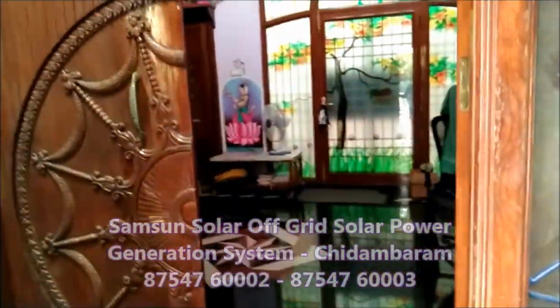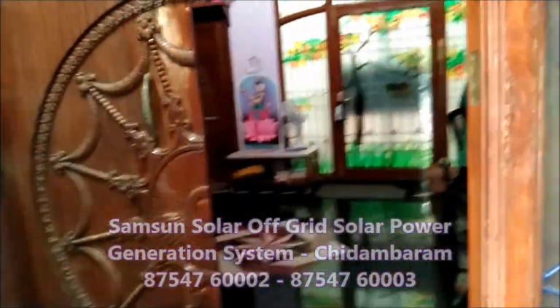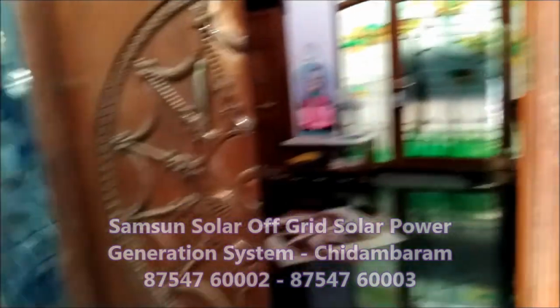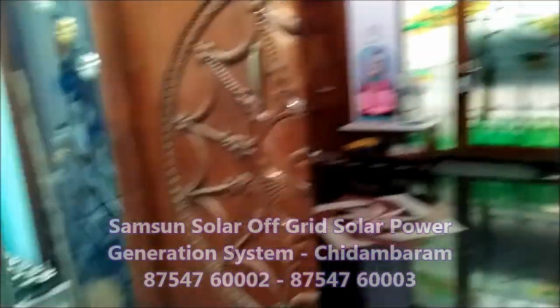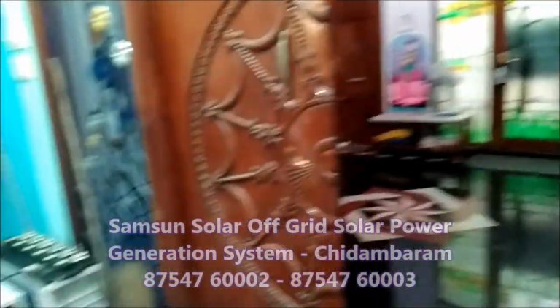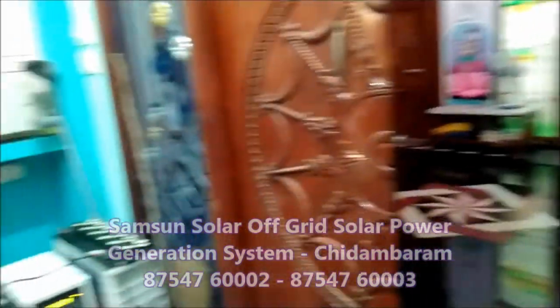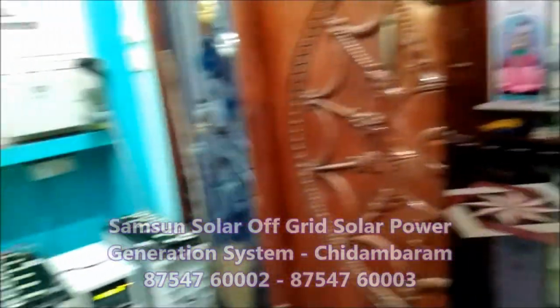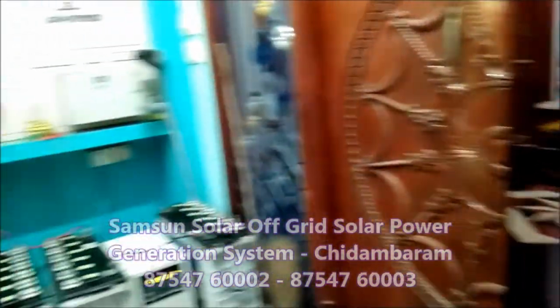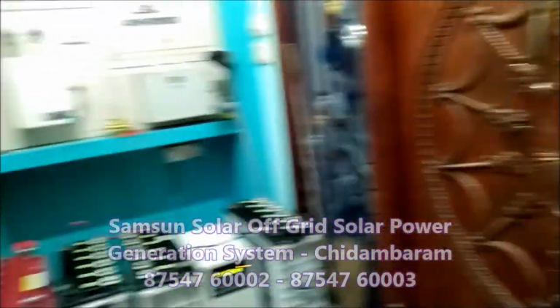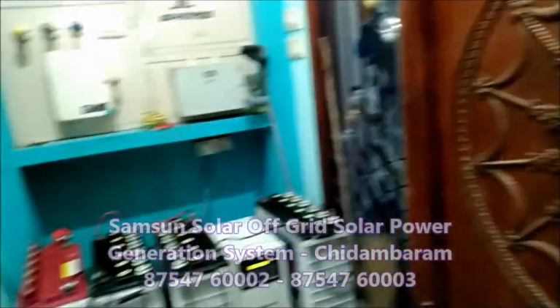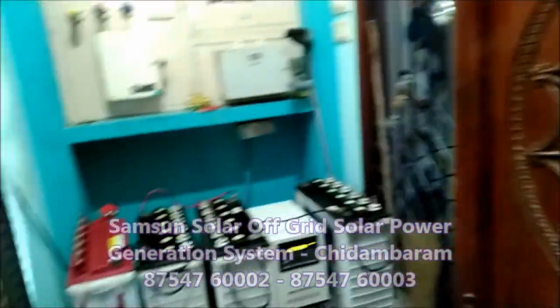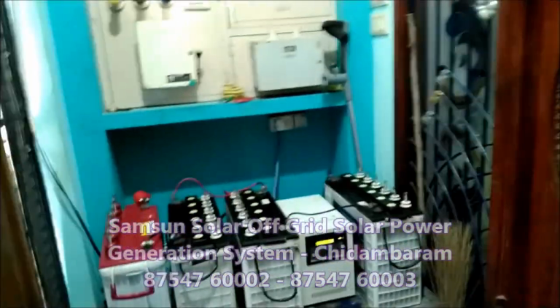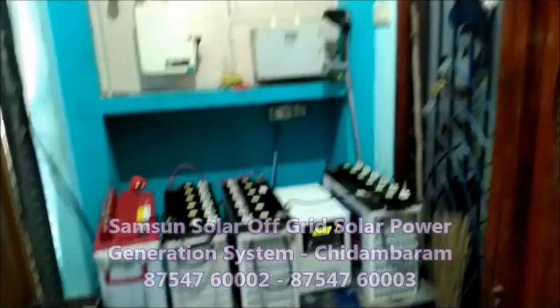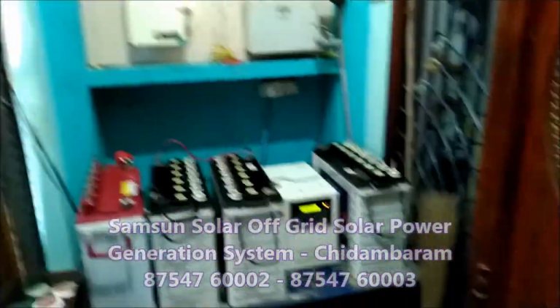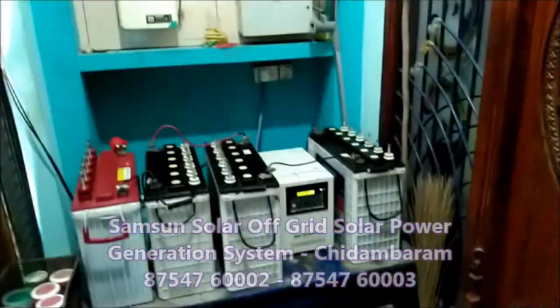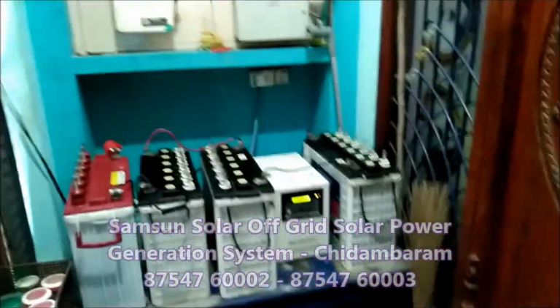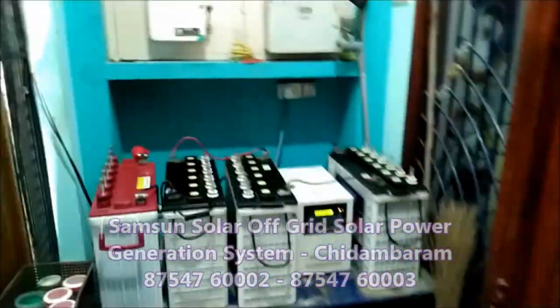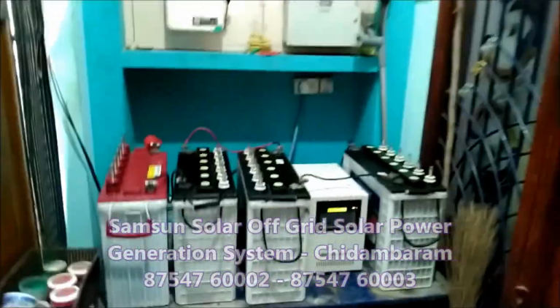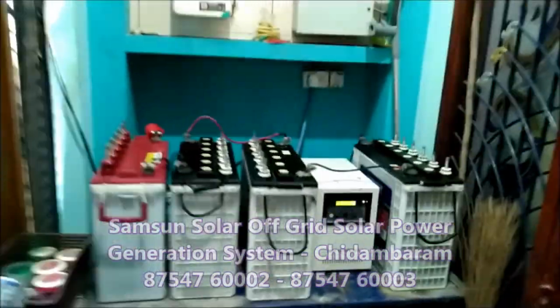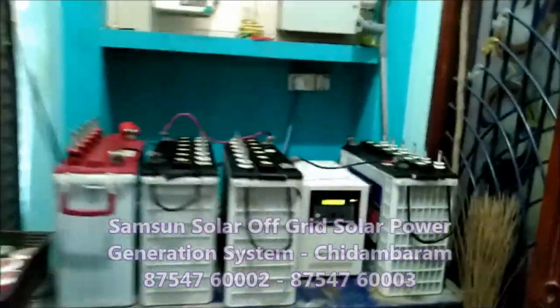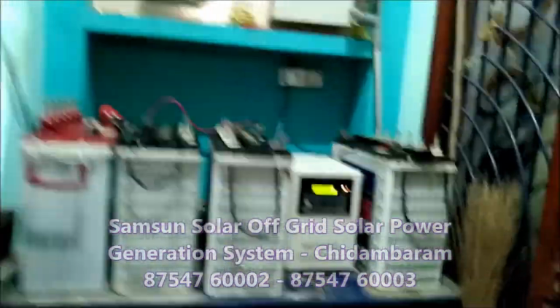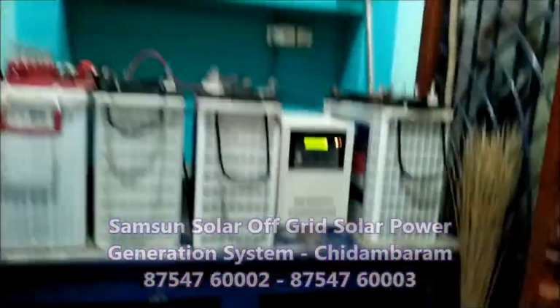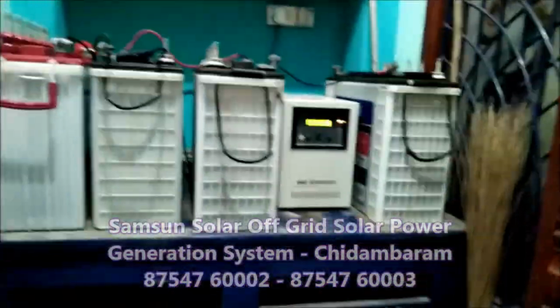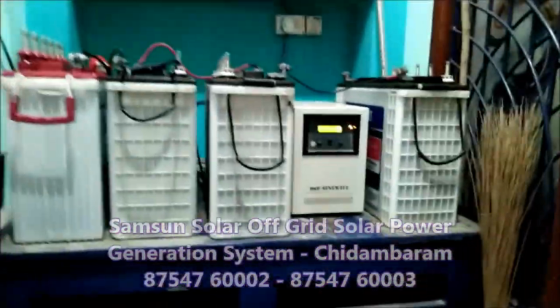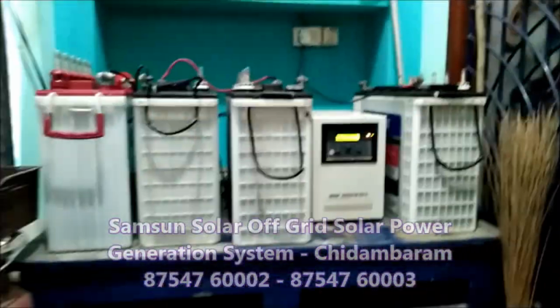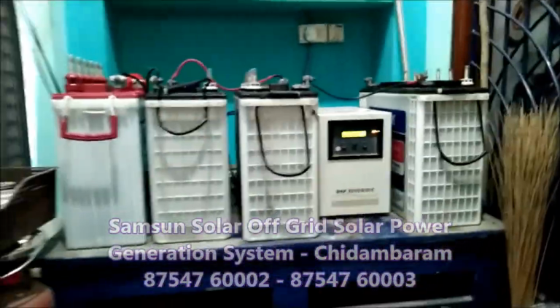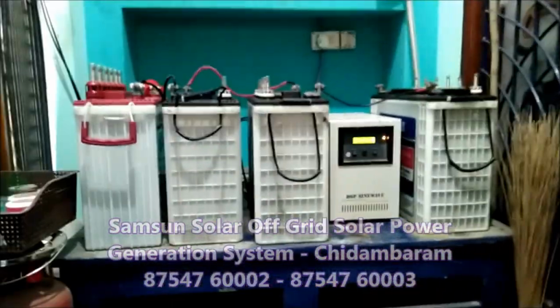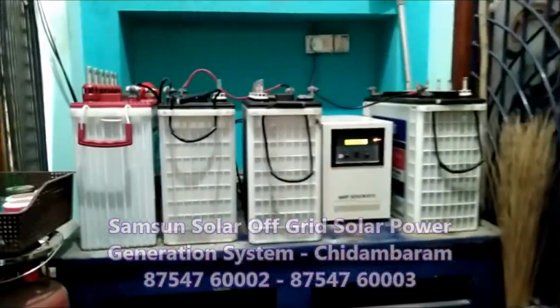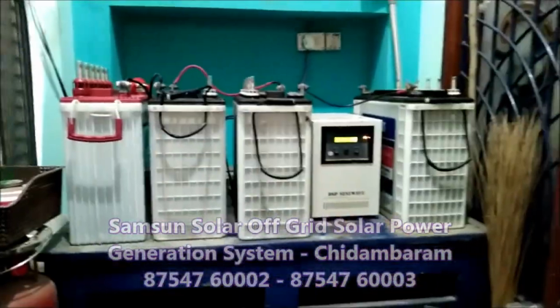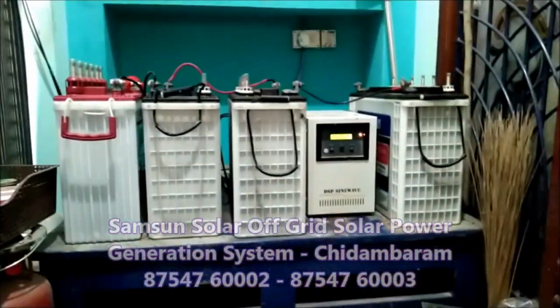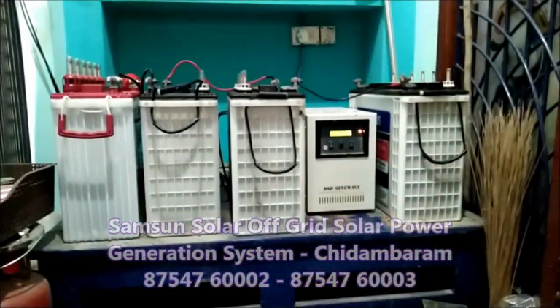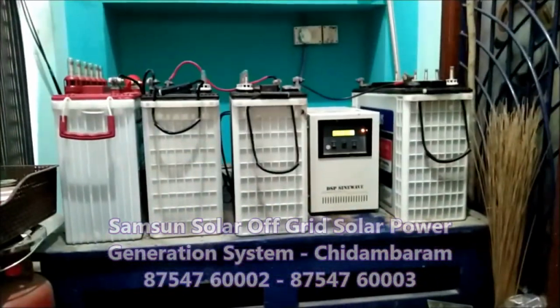There are lights, fans, and AC — all running on this system with a lot of functions available.